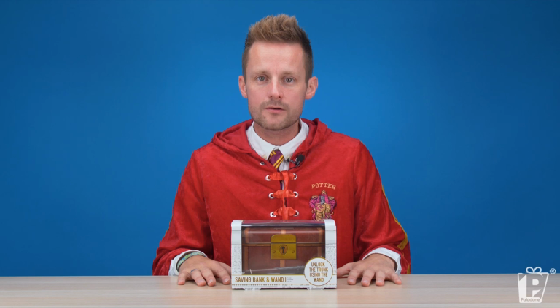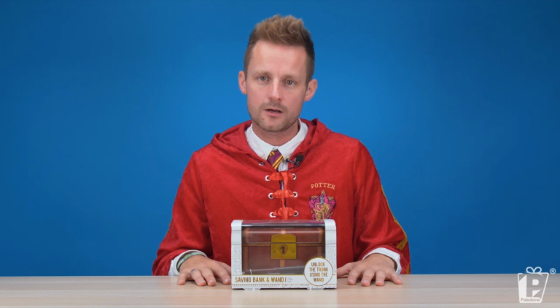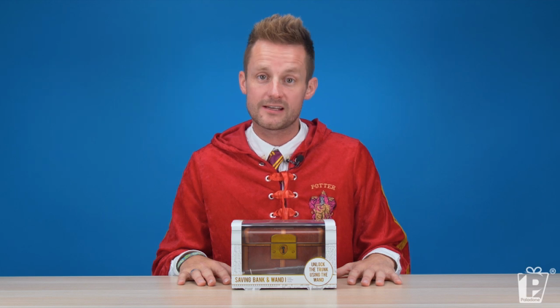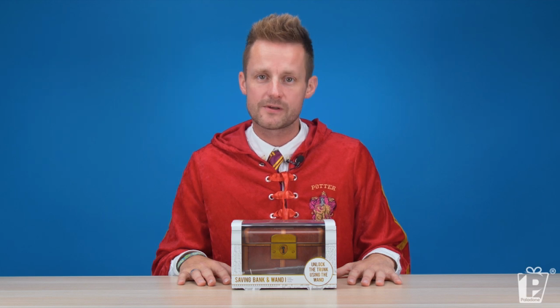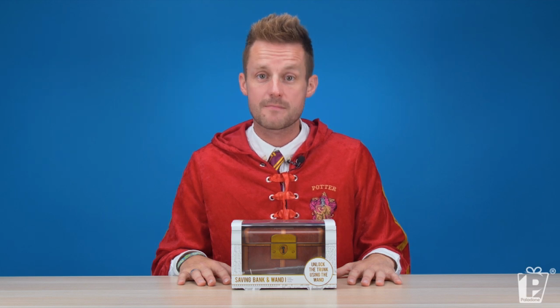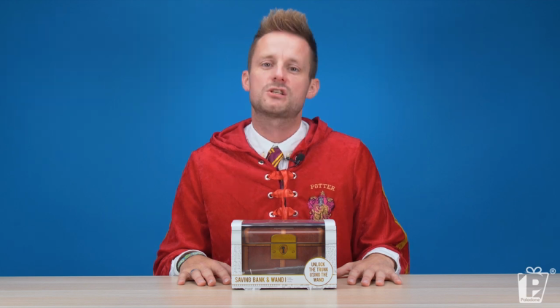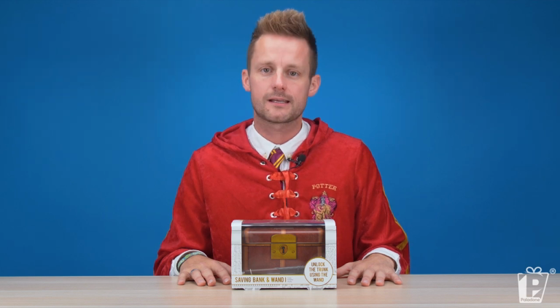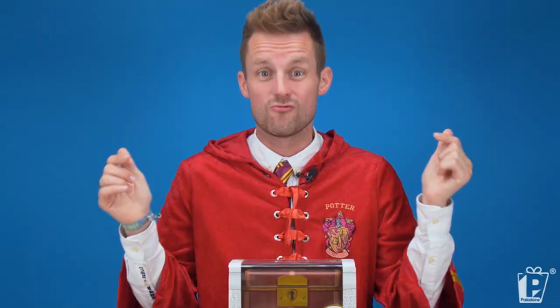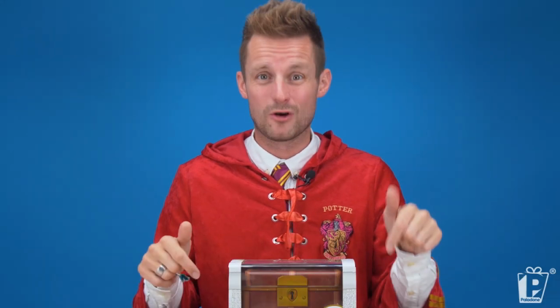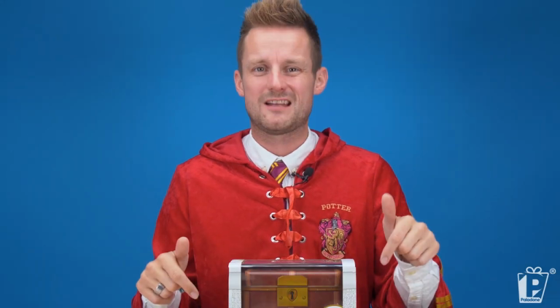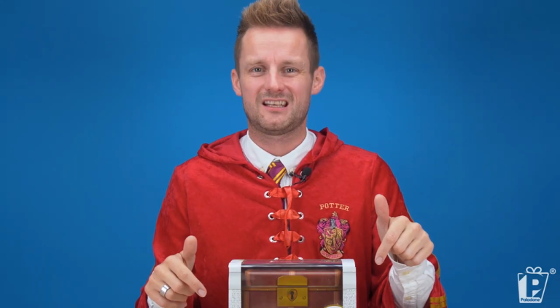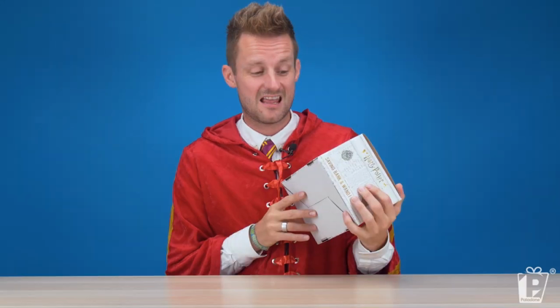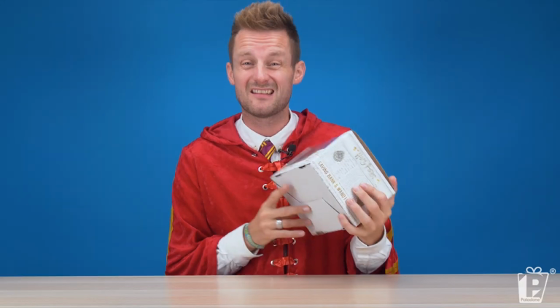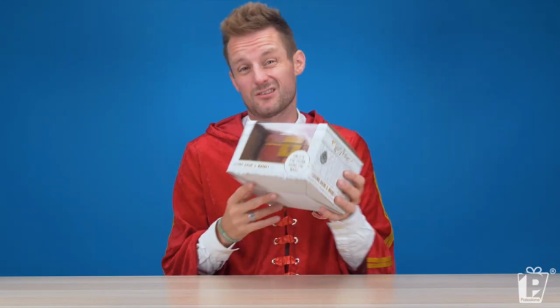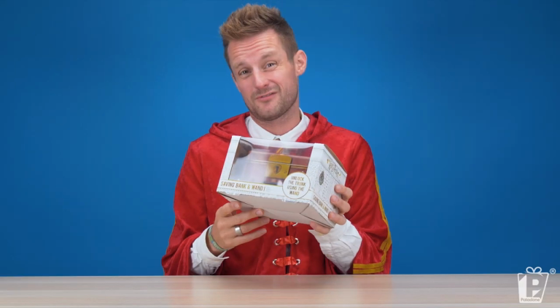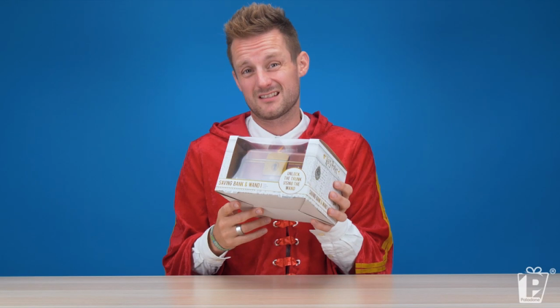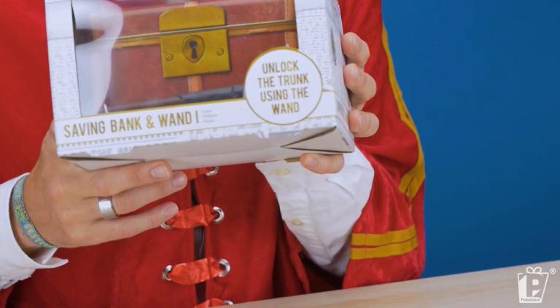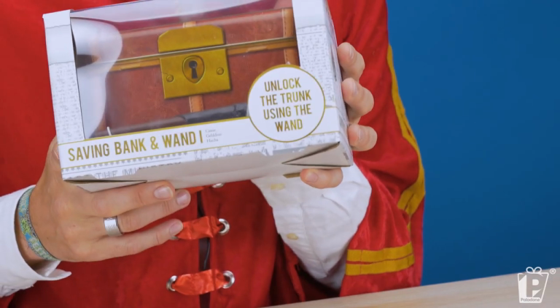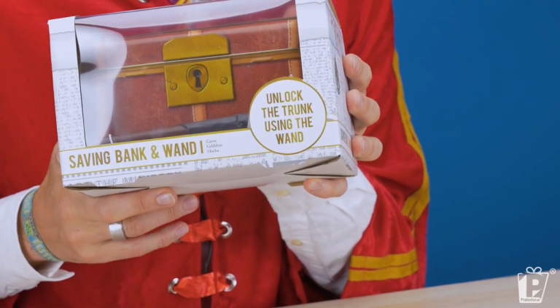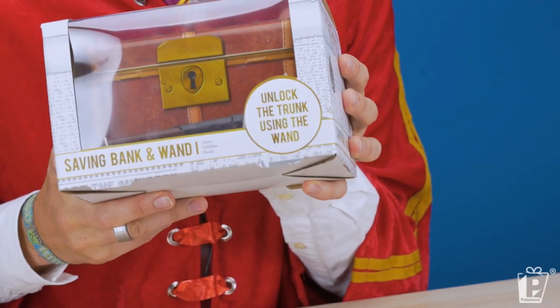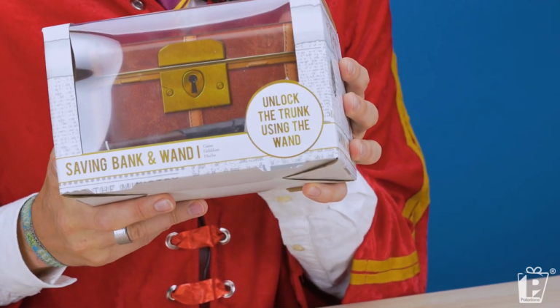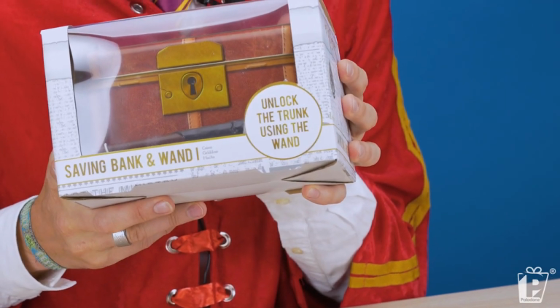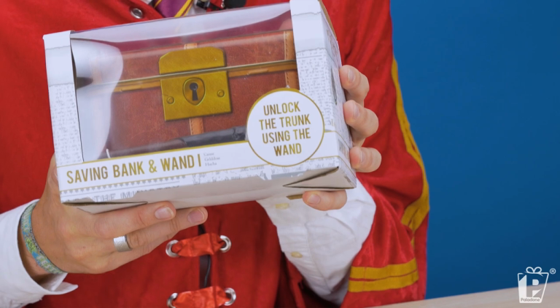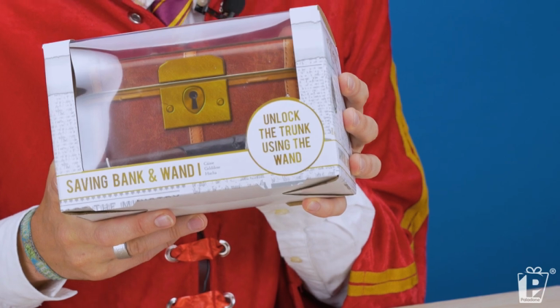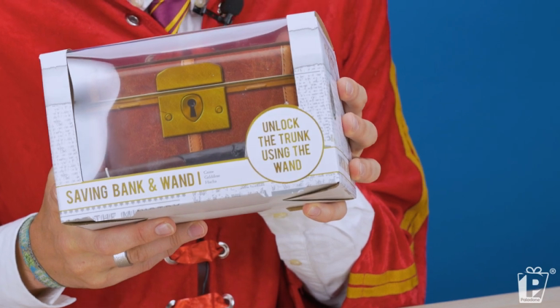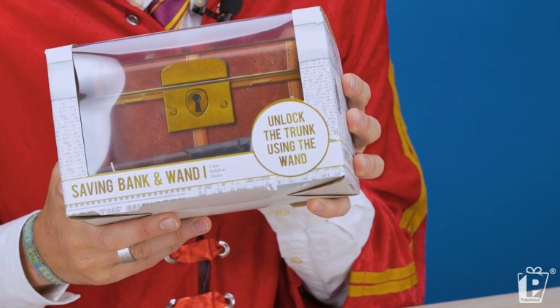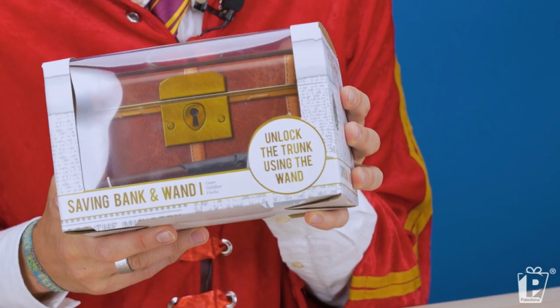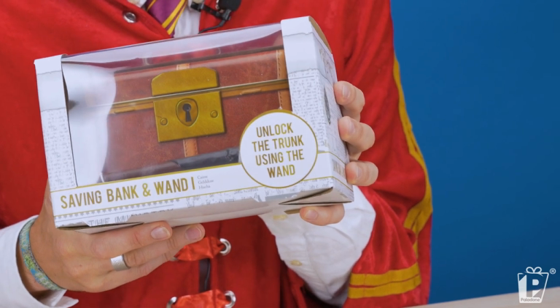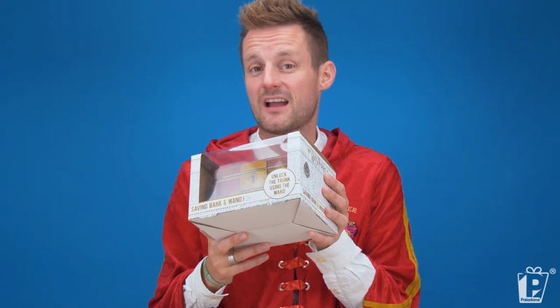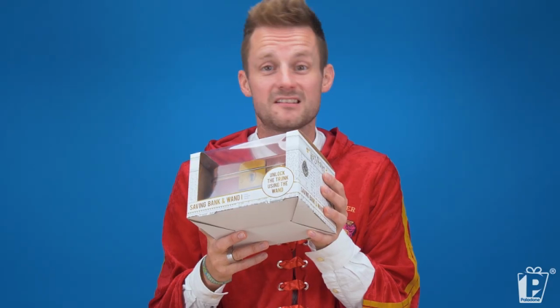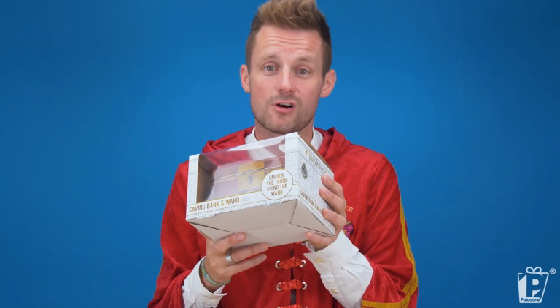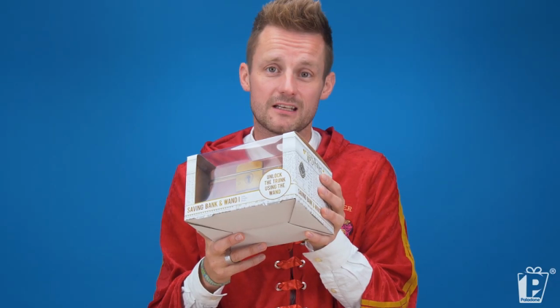But it's not just any old savings bank or piggy bank. You only open it with magic — real magic. It says it on the front: 'Unlock the trunk using the wand.' Fact. It's in writing.